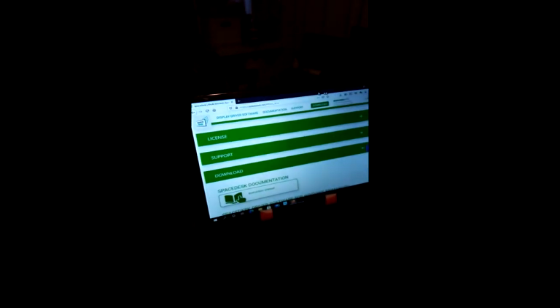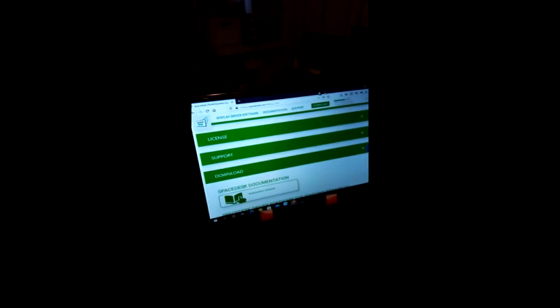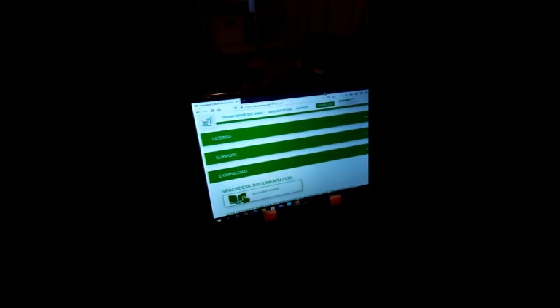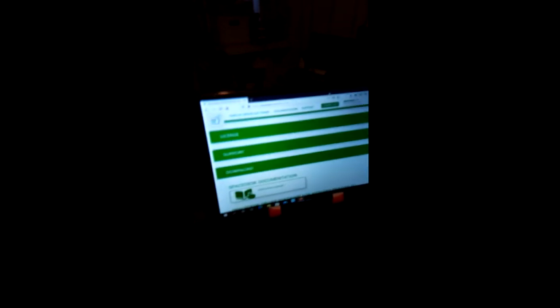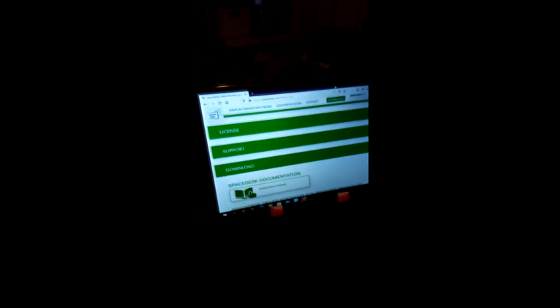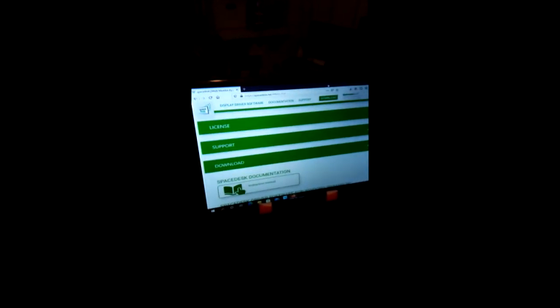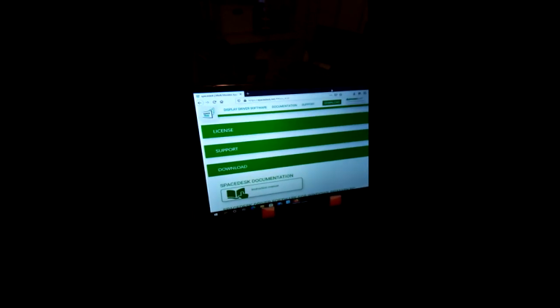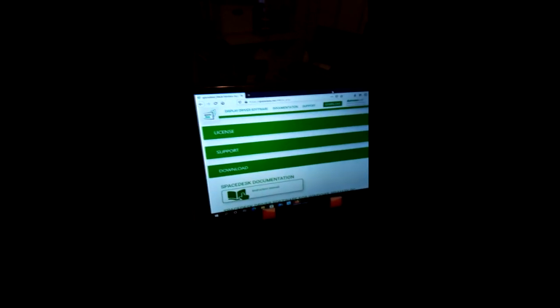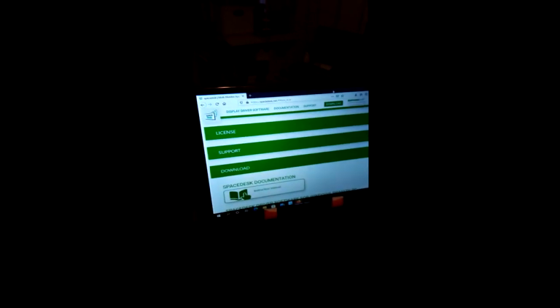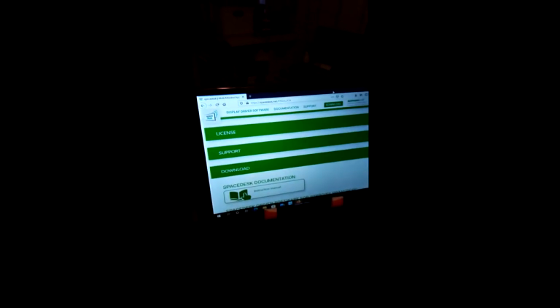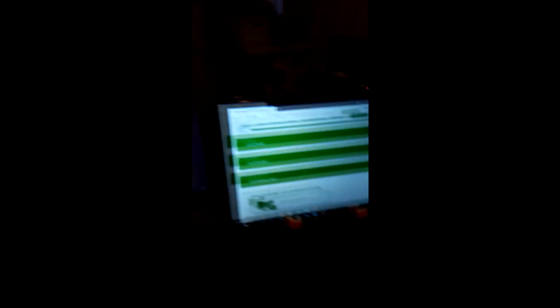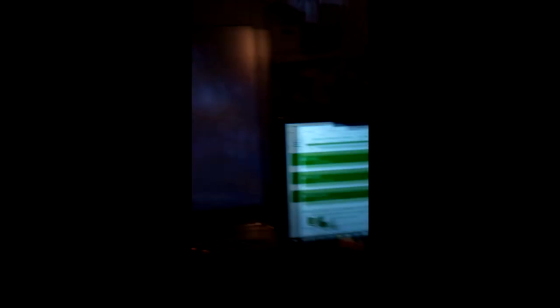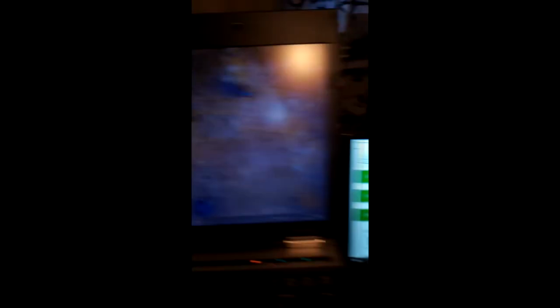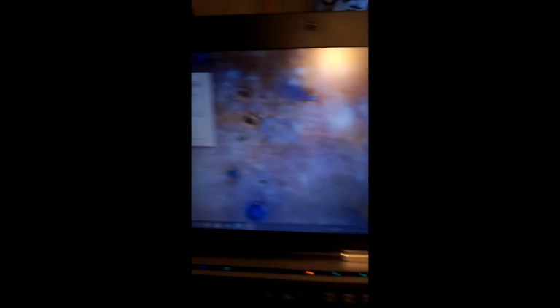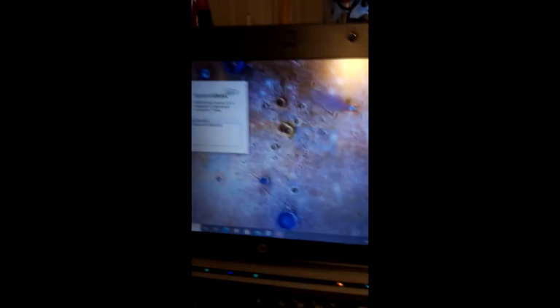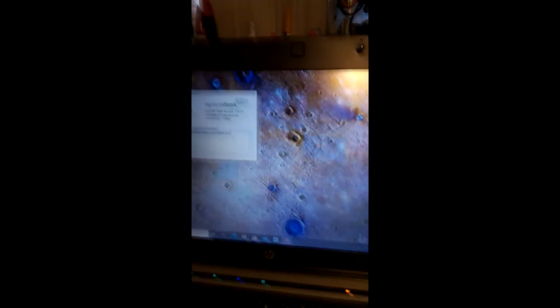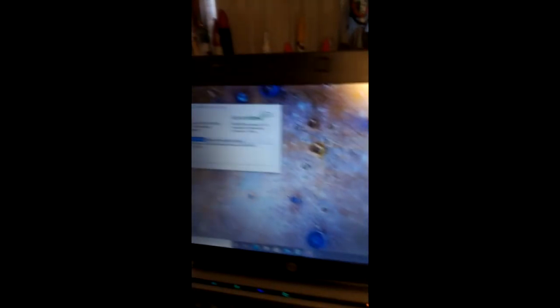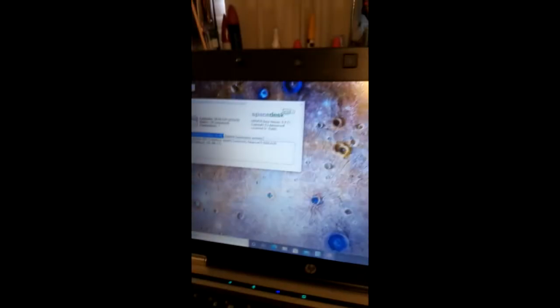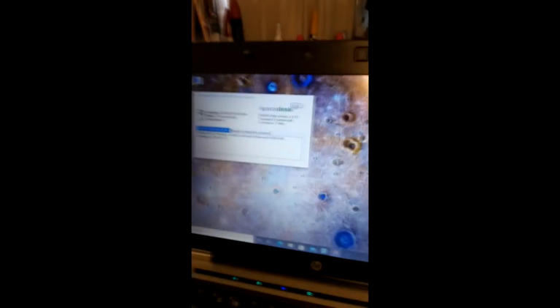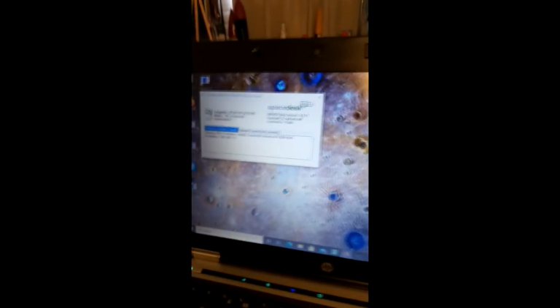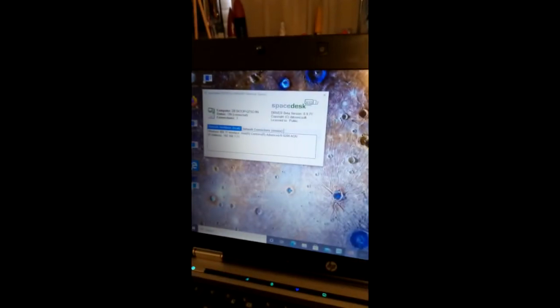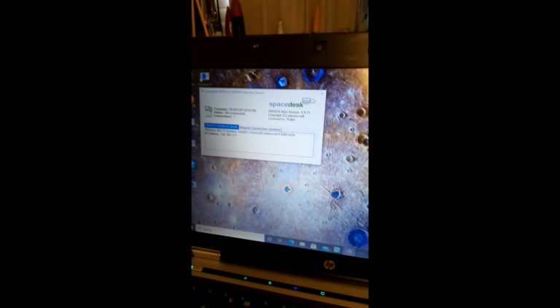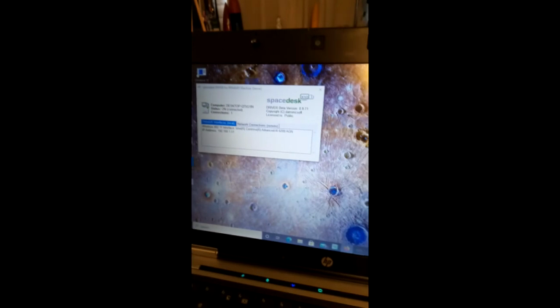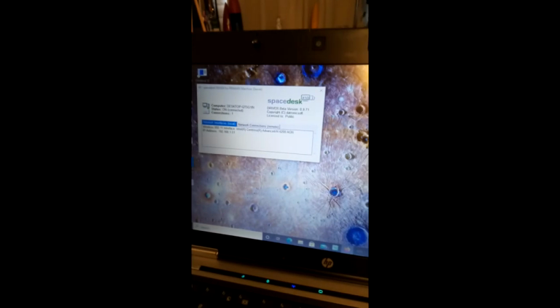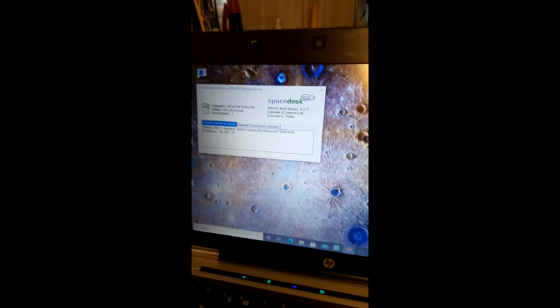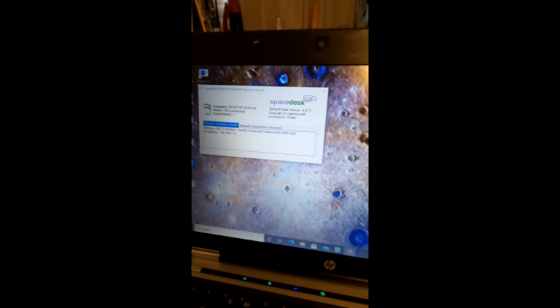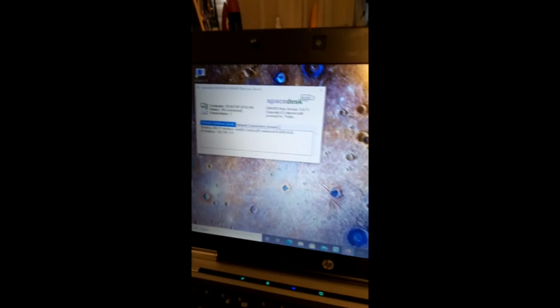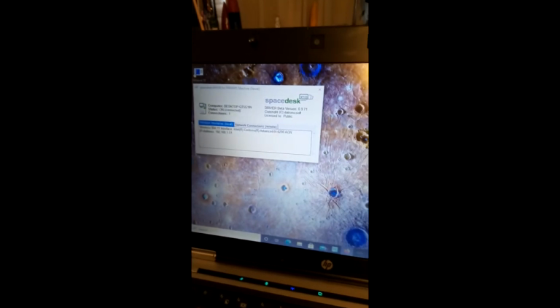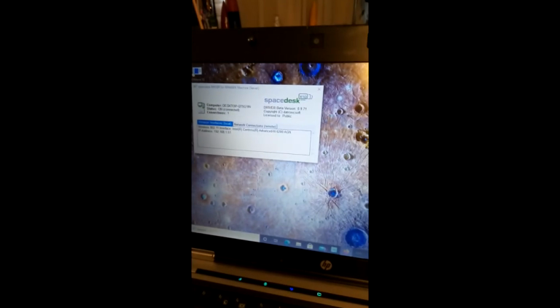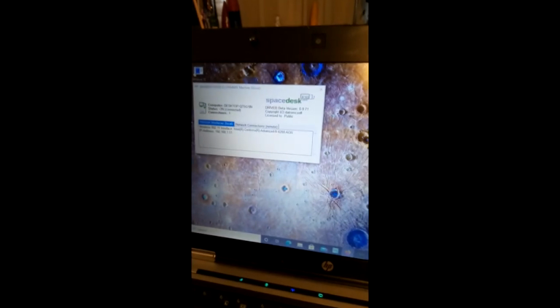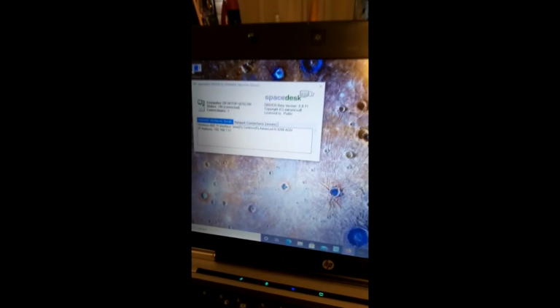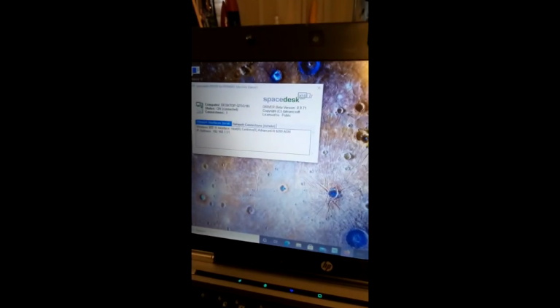Here we go — second monitor. Space Desk.